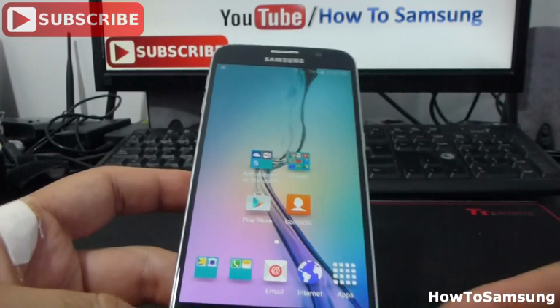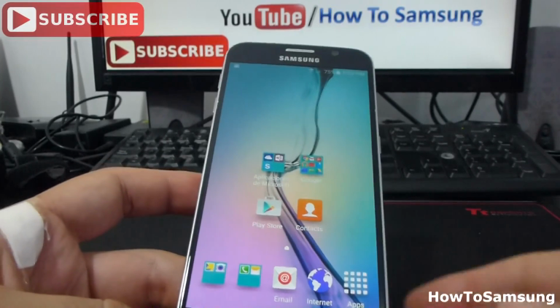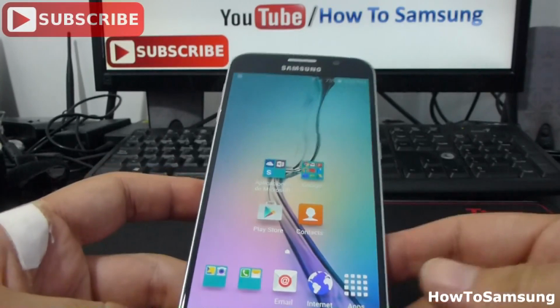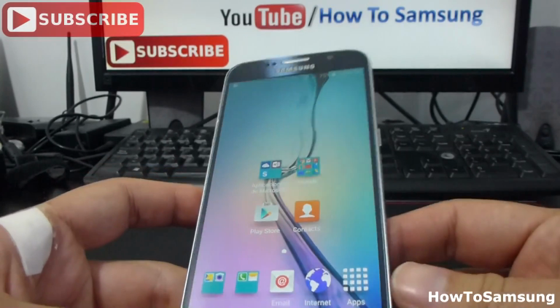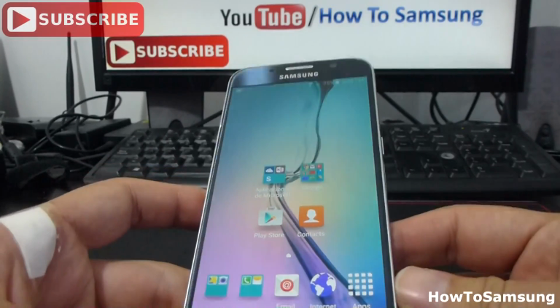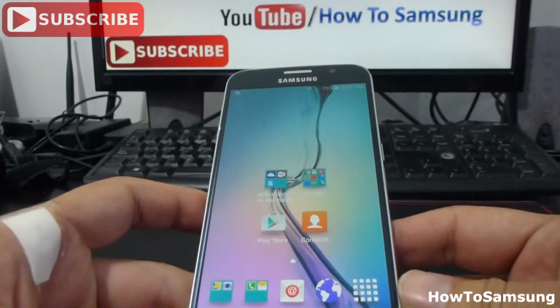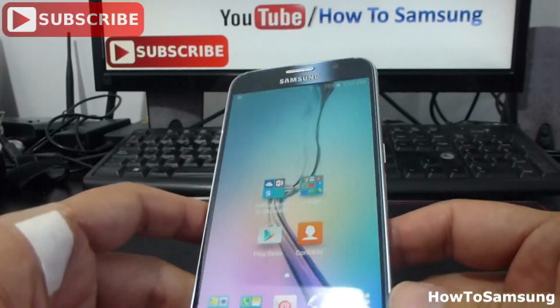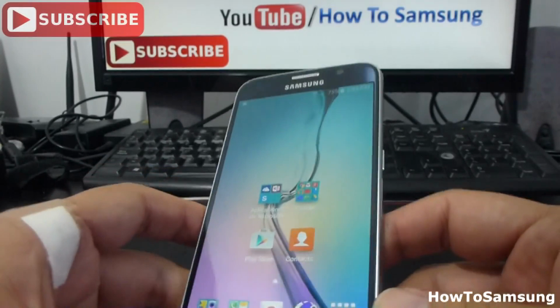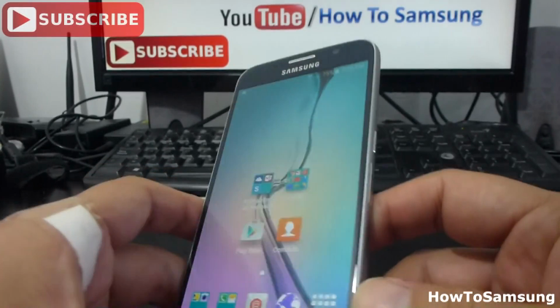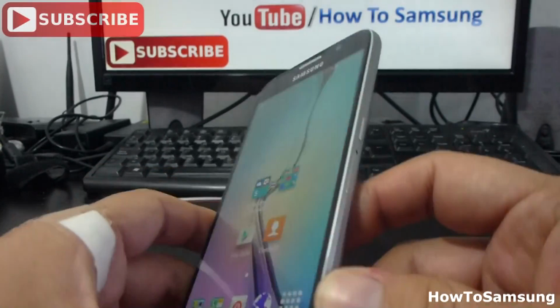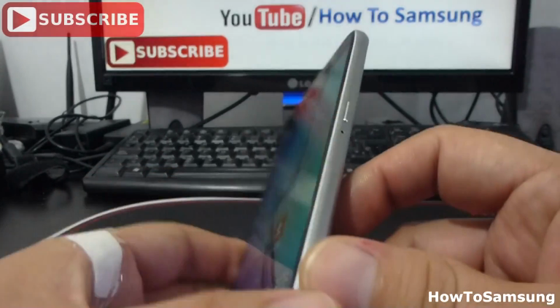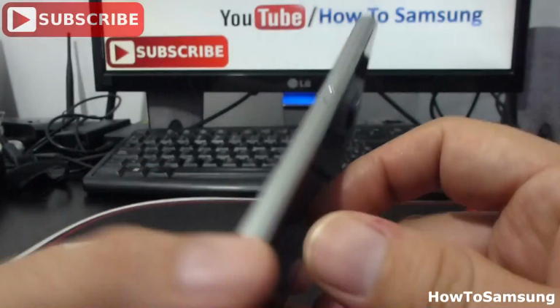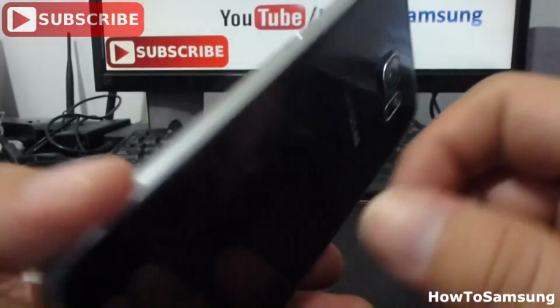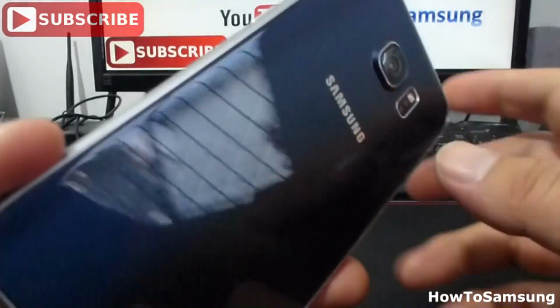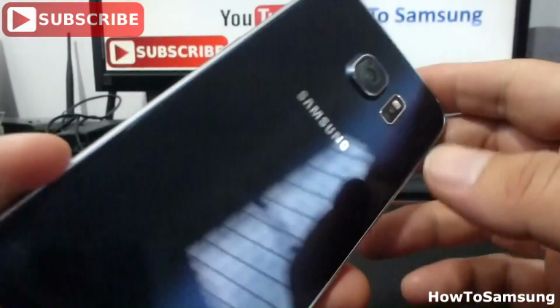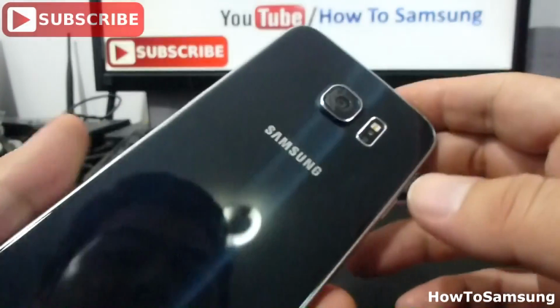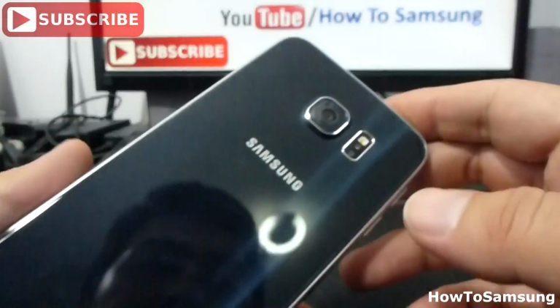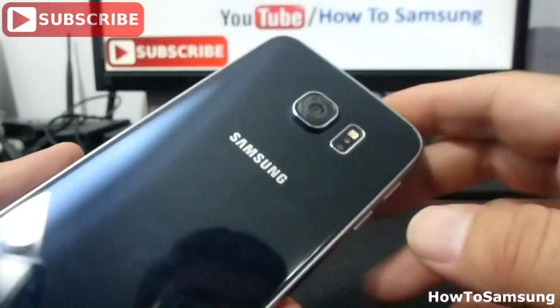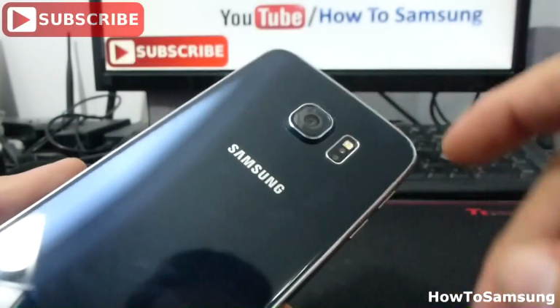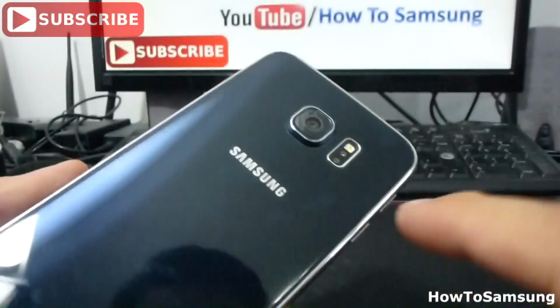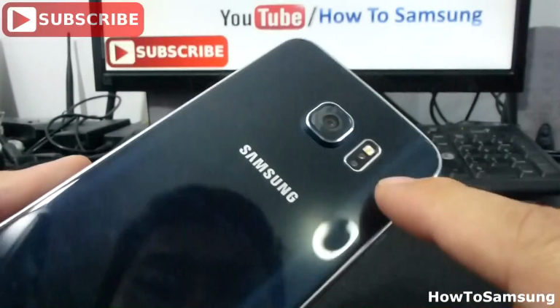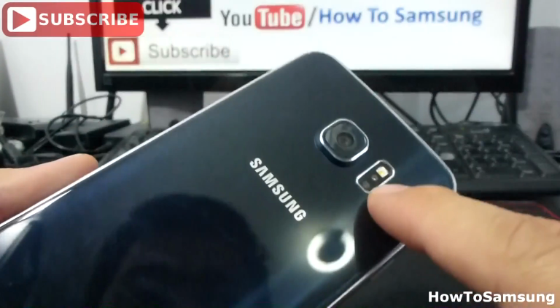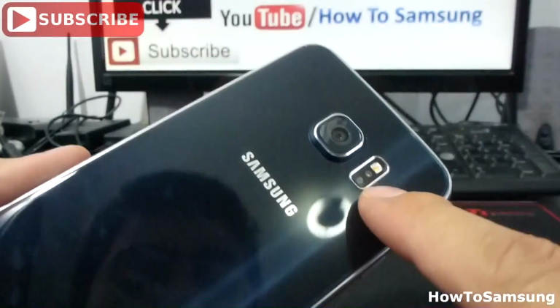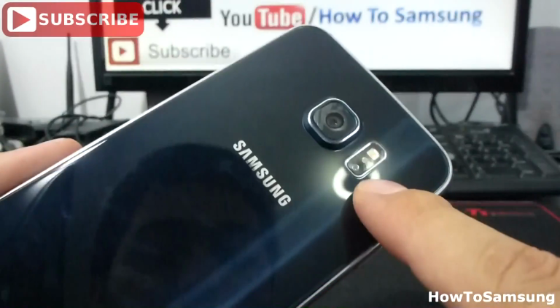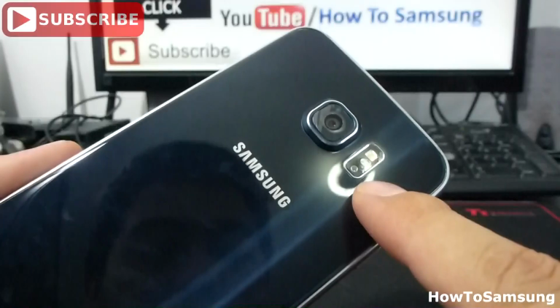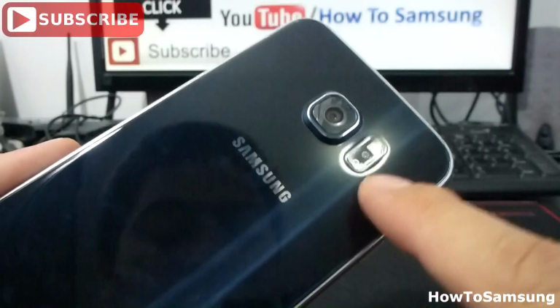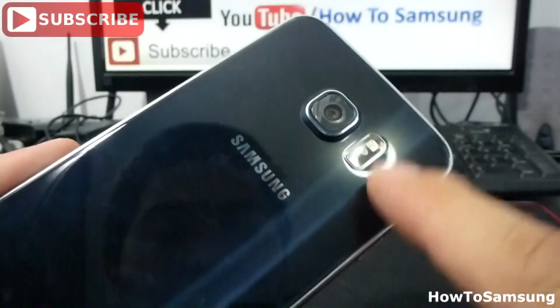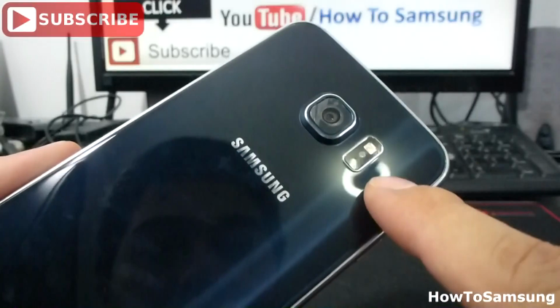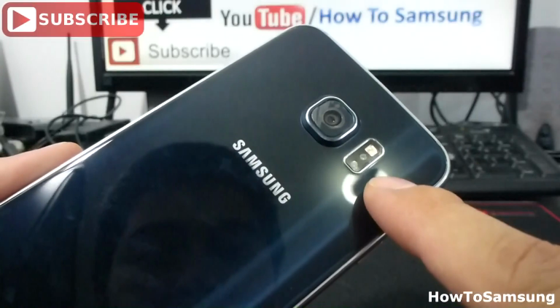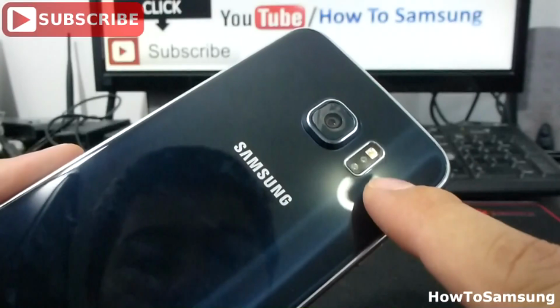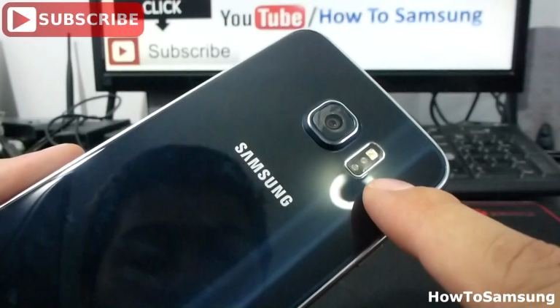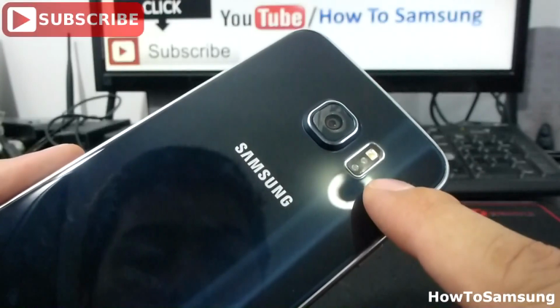Remember that the Samsung Galaxy S6 has a heart rate meter. It's in the back.